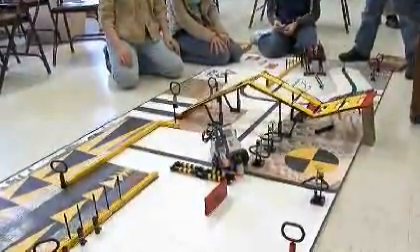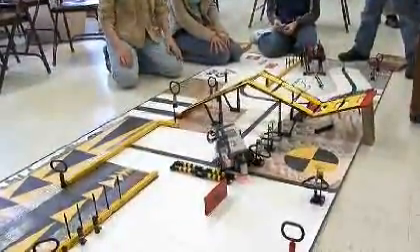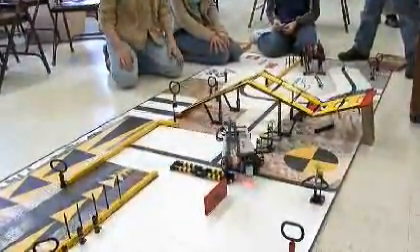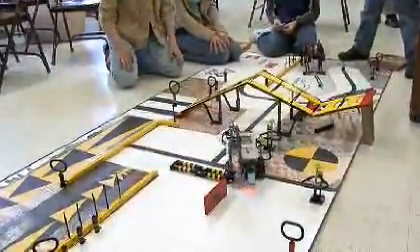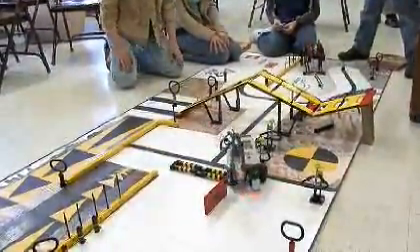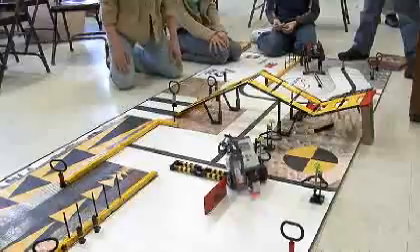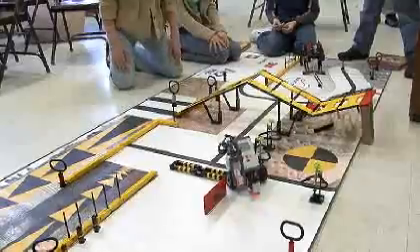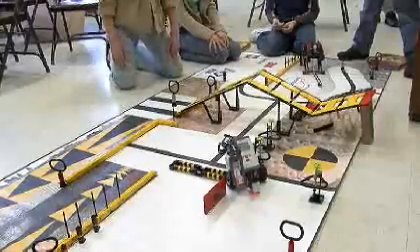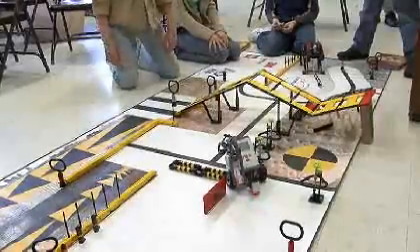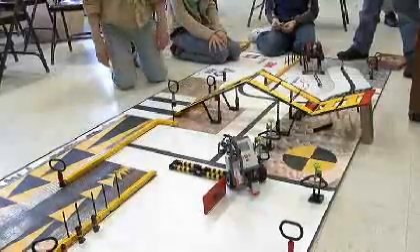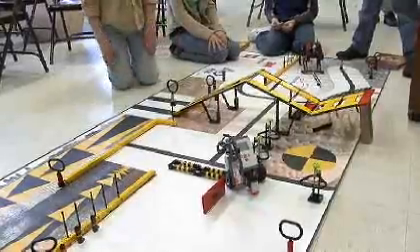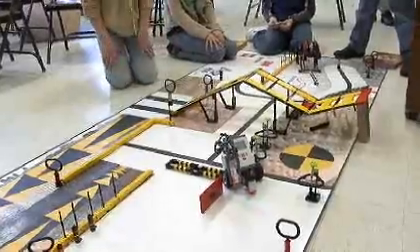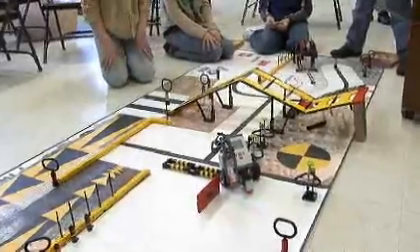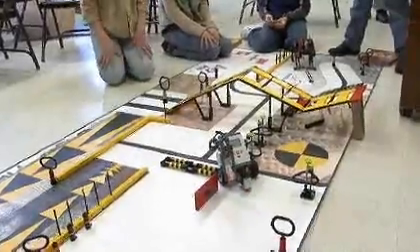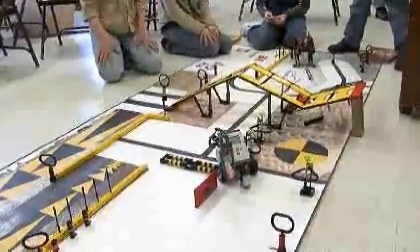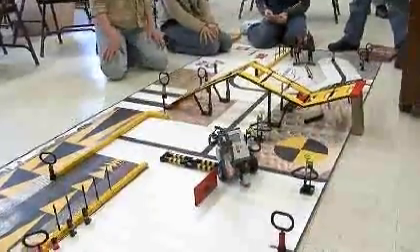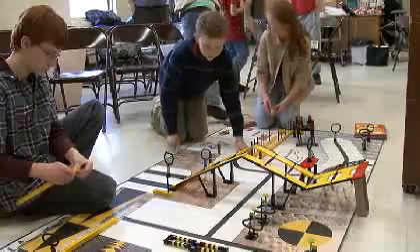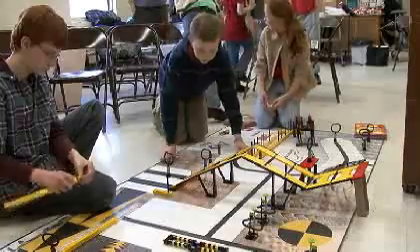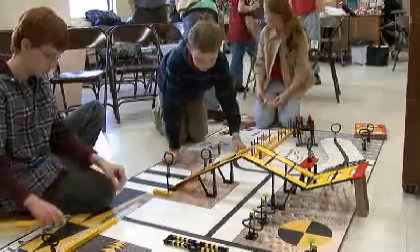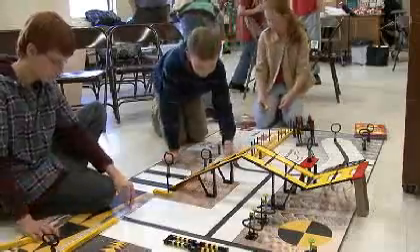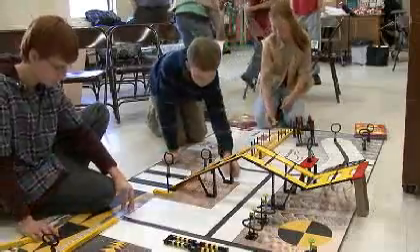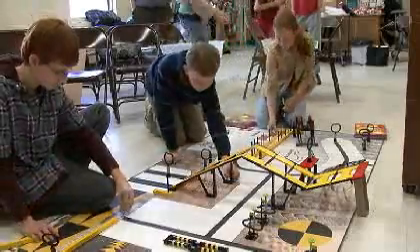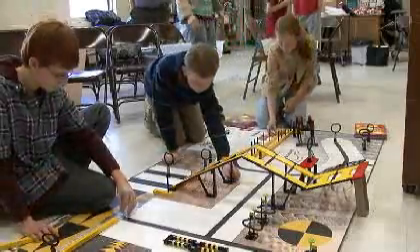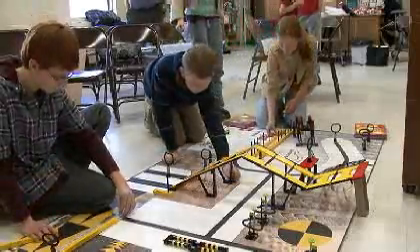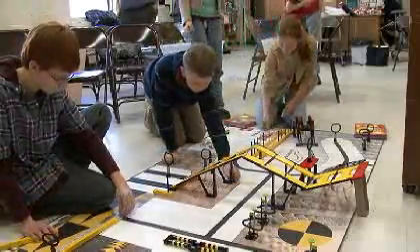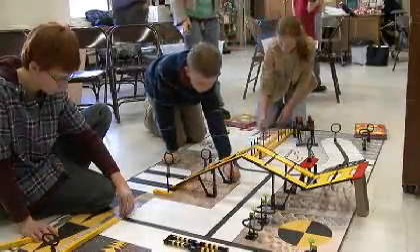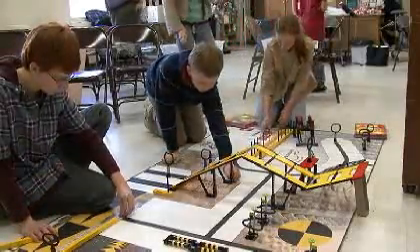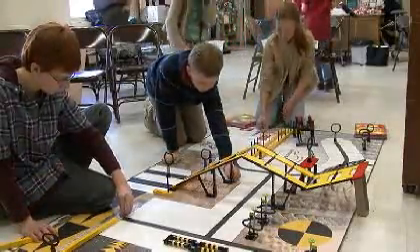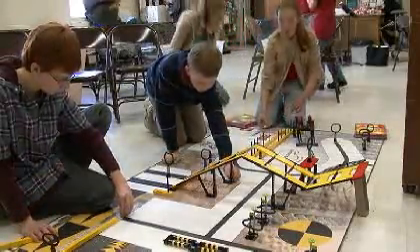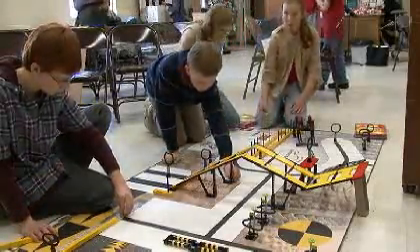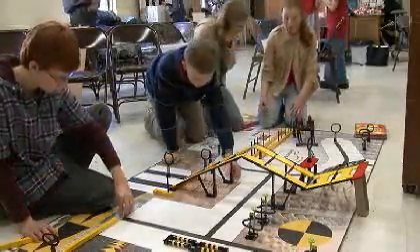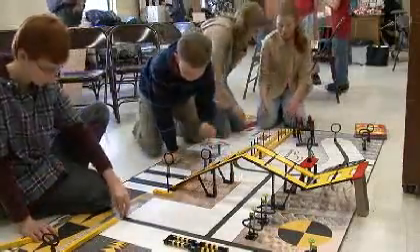Two teams, the Sasquatches and Team Avatar, have been programming and prepping their robots weekly after school since October.